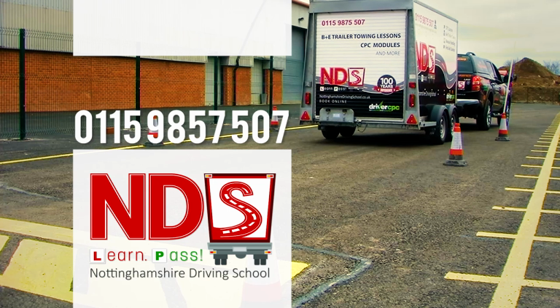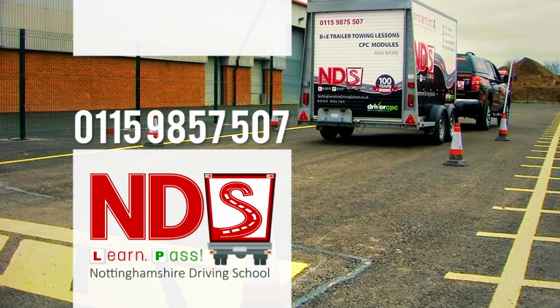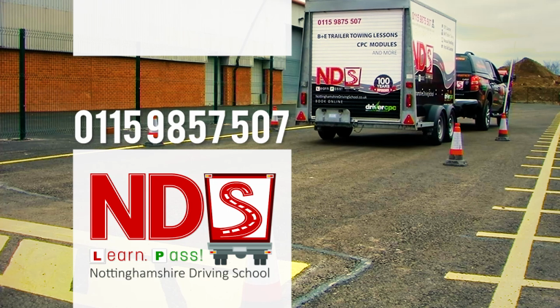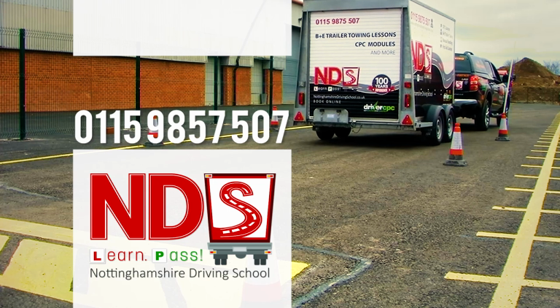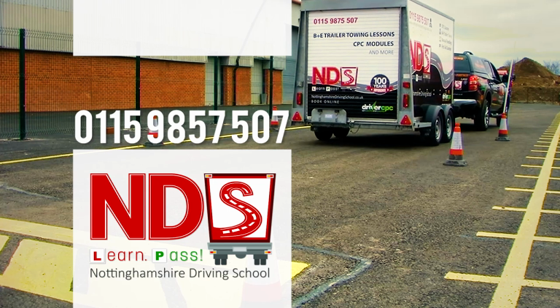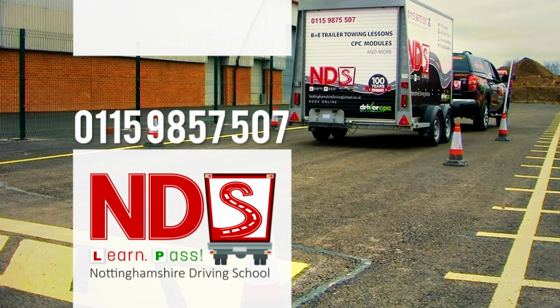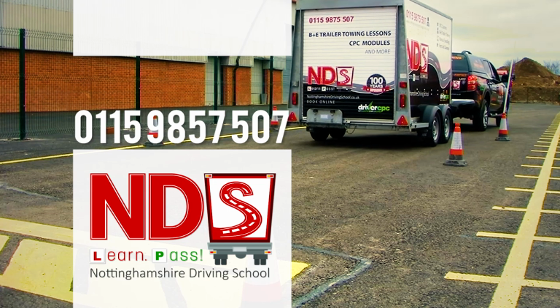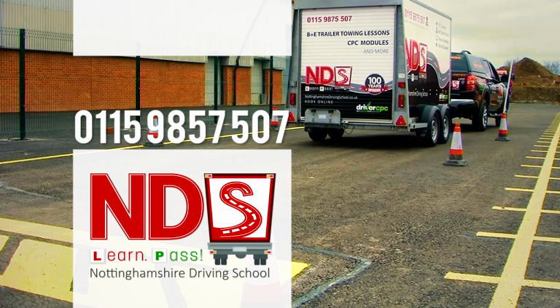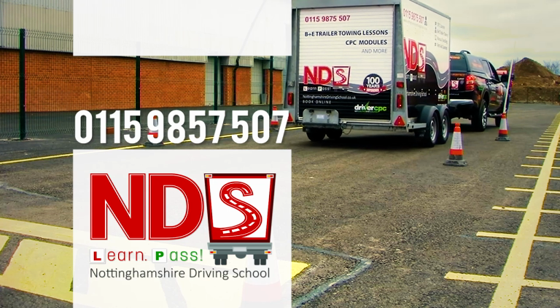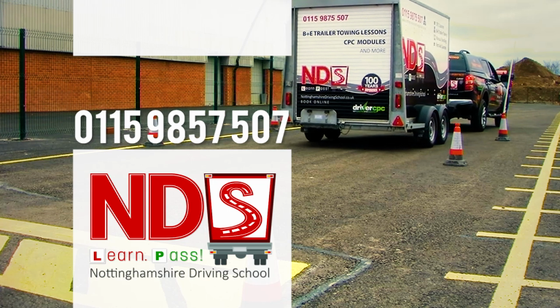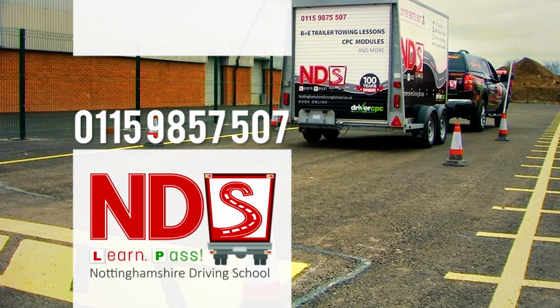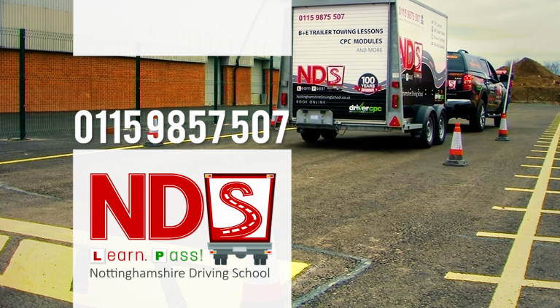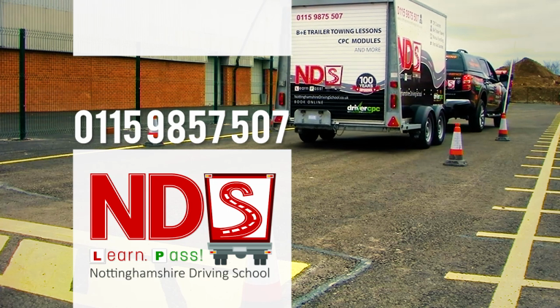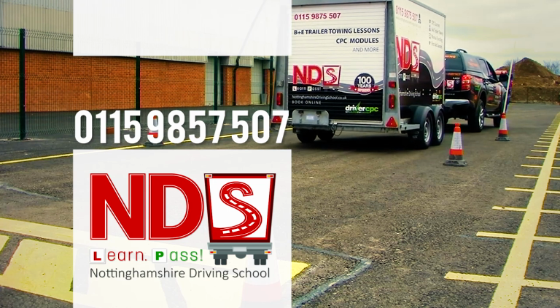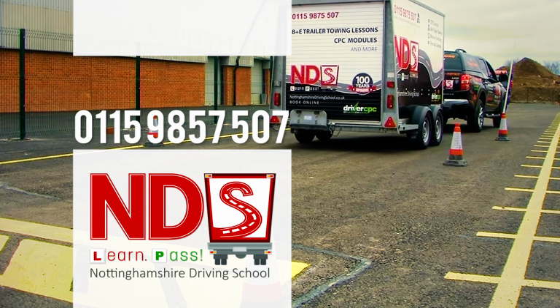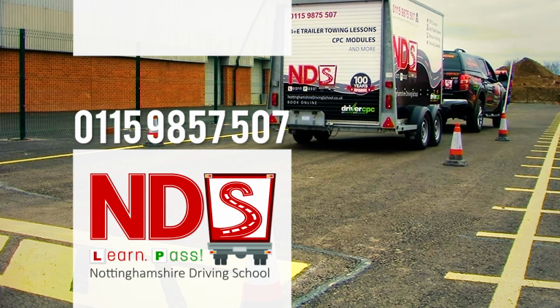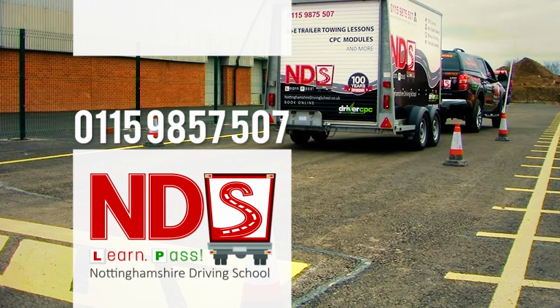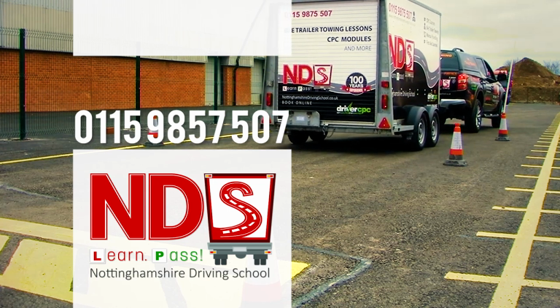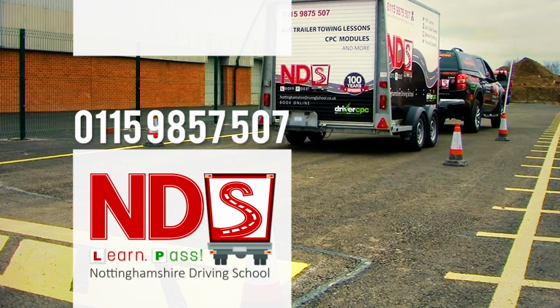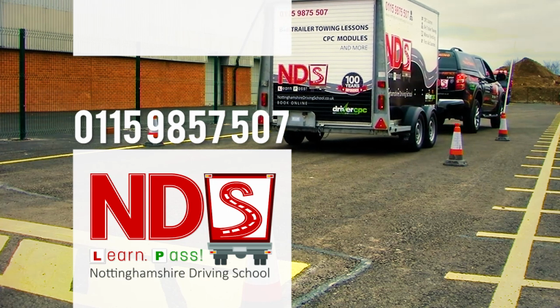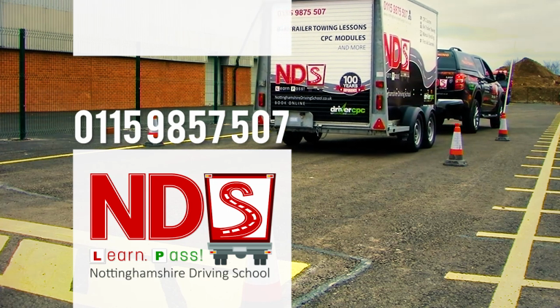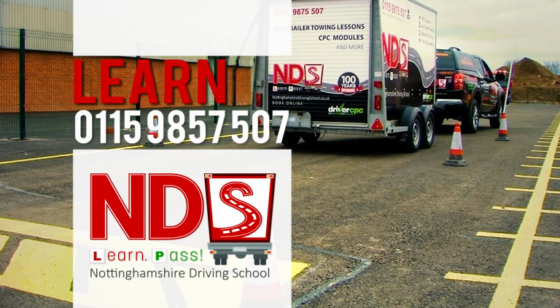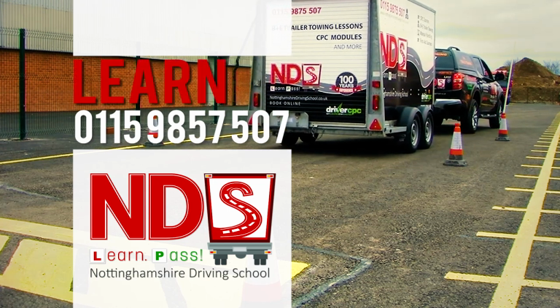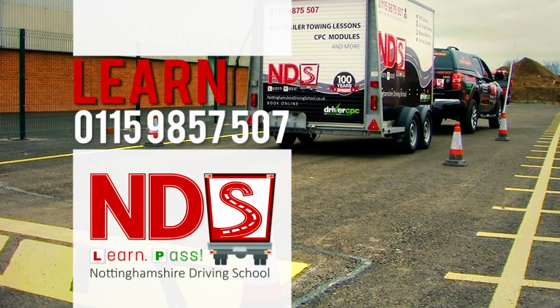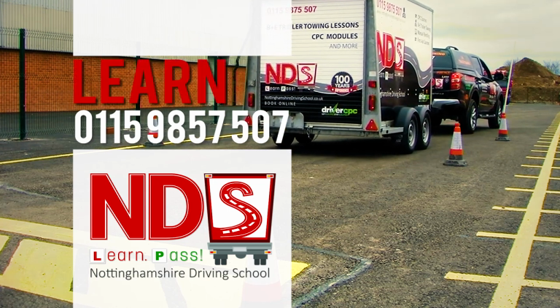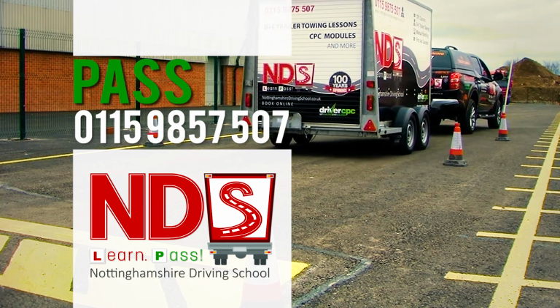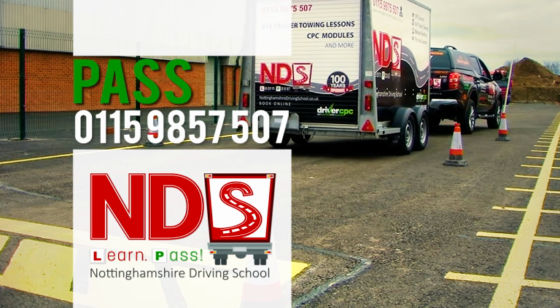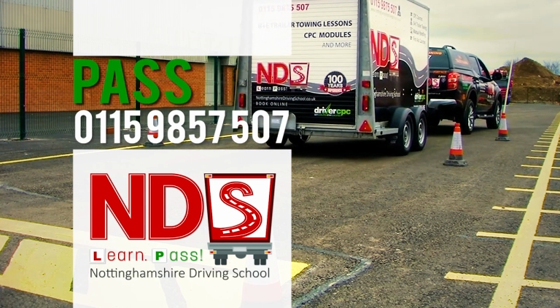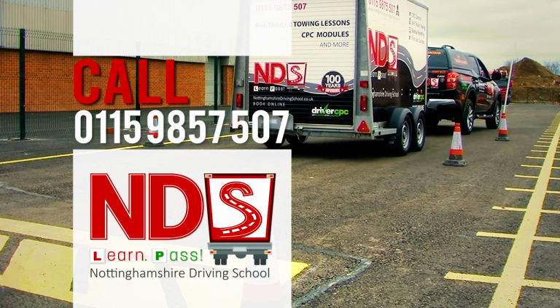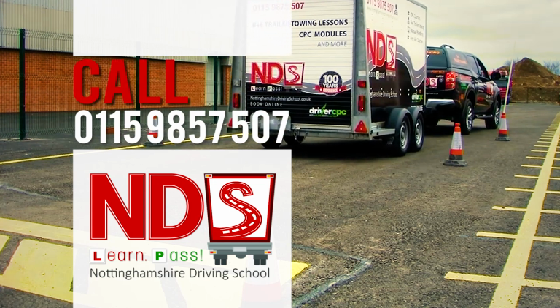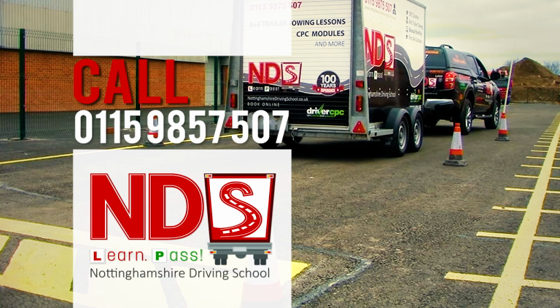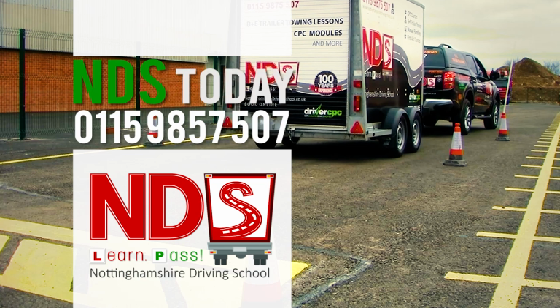Book your free one-hour consultation today. Learn, pass — call NDS today.